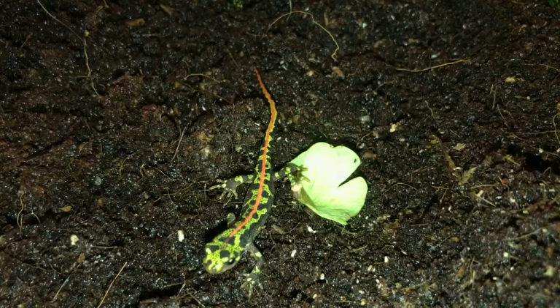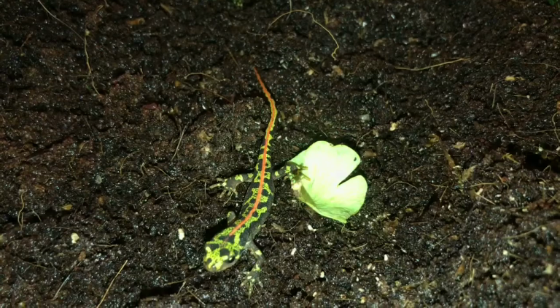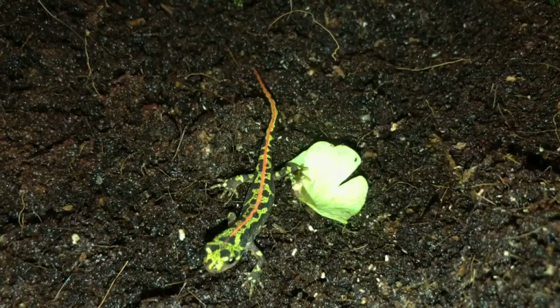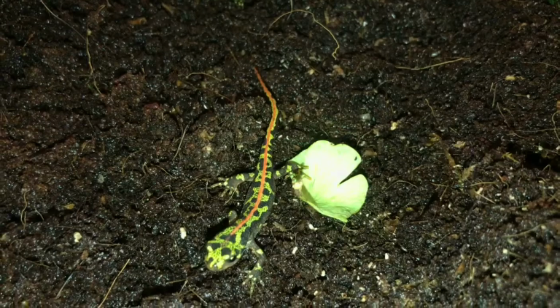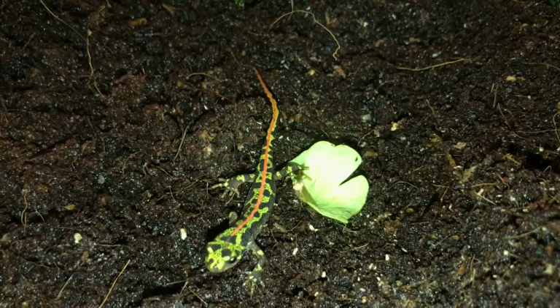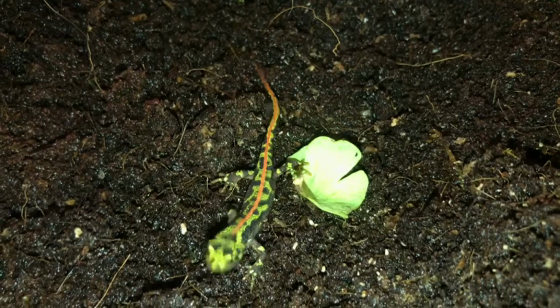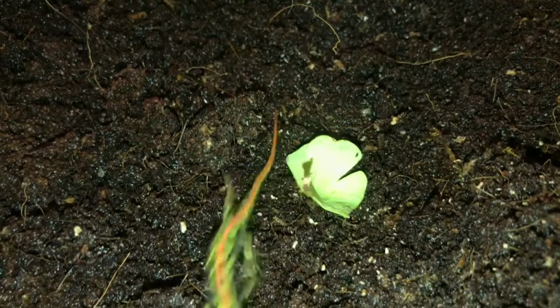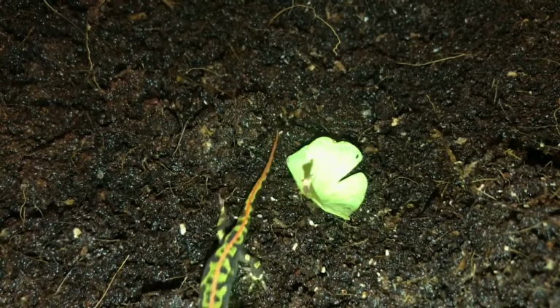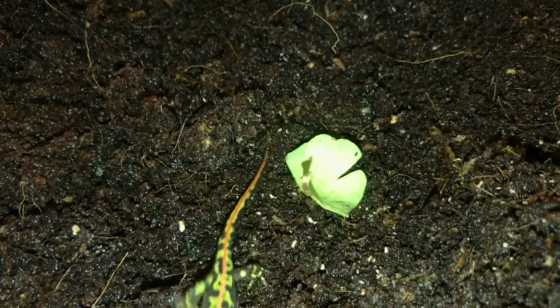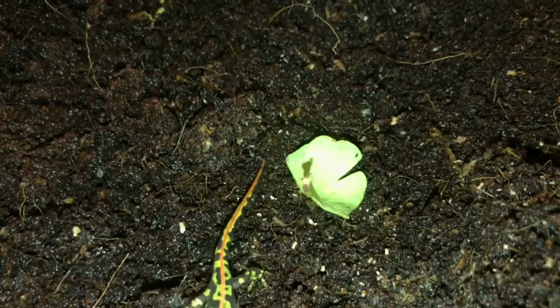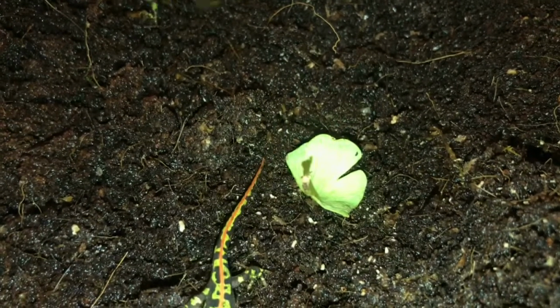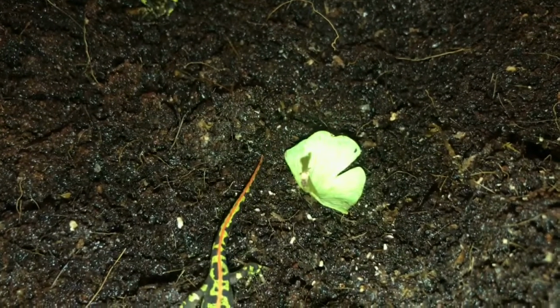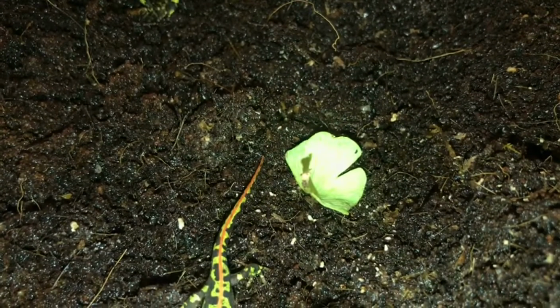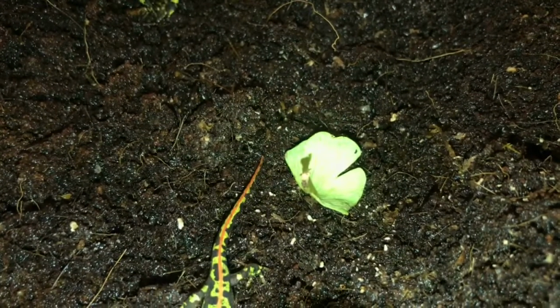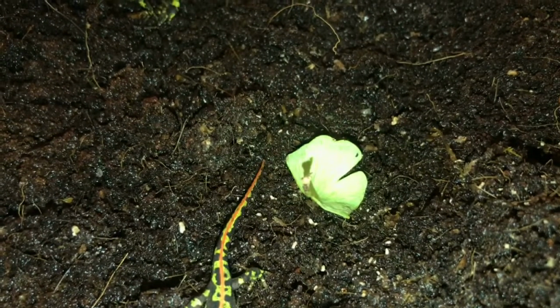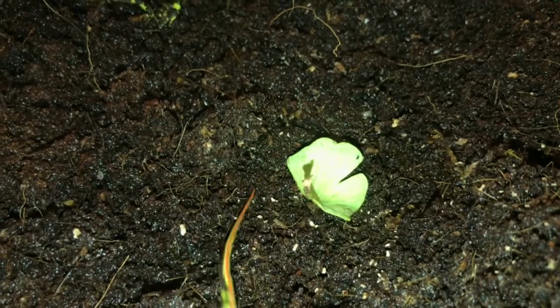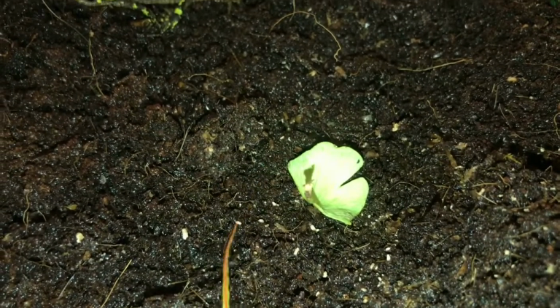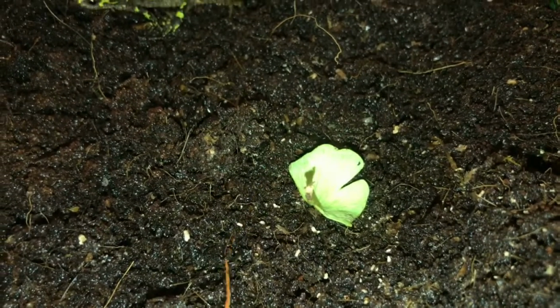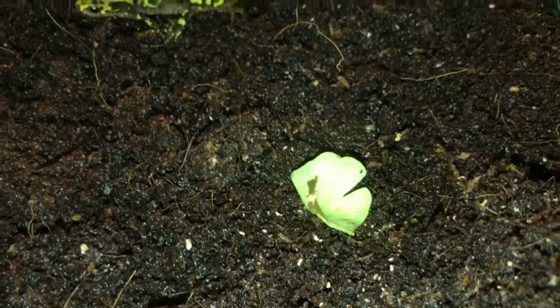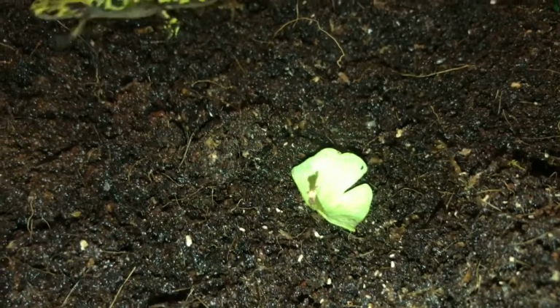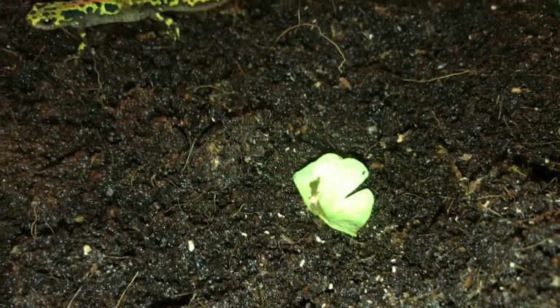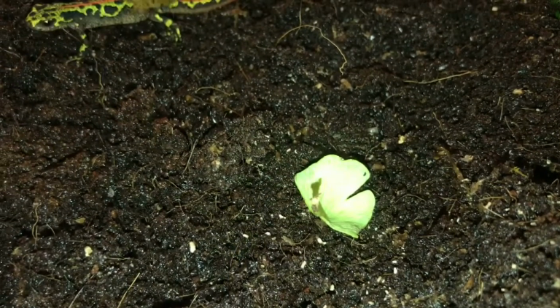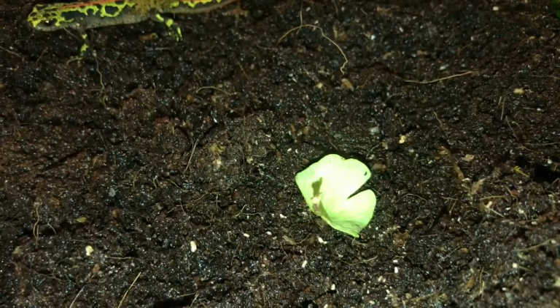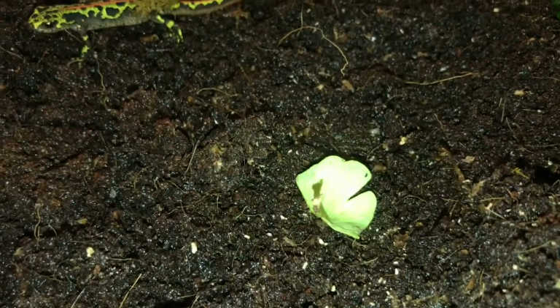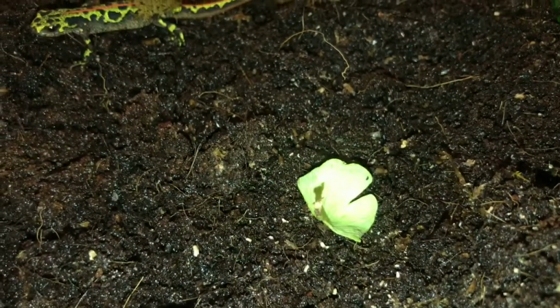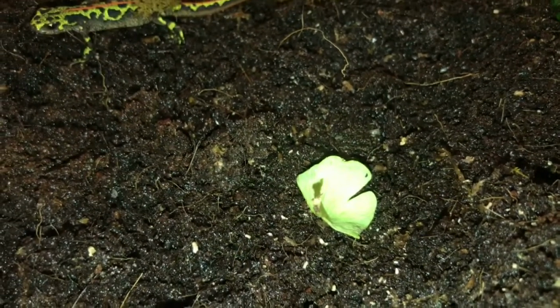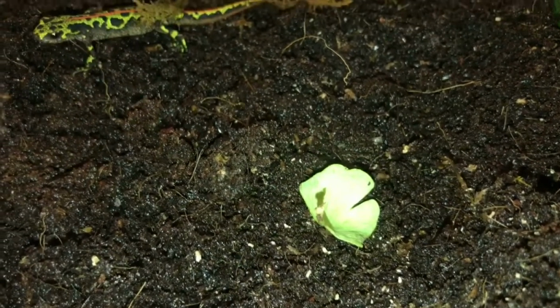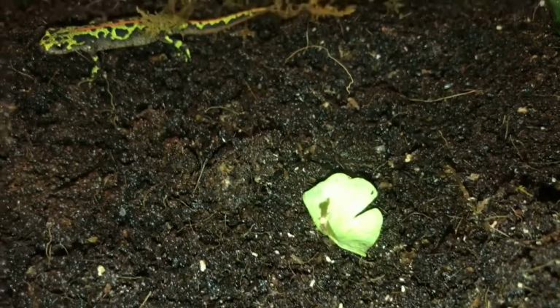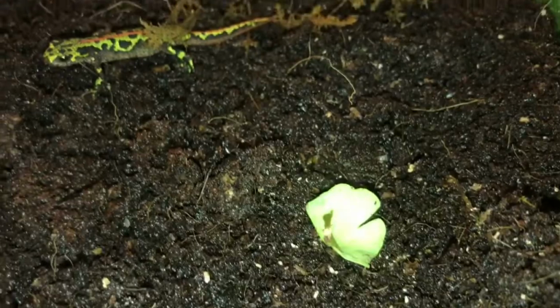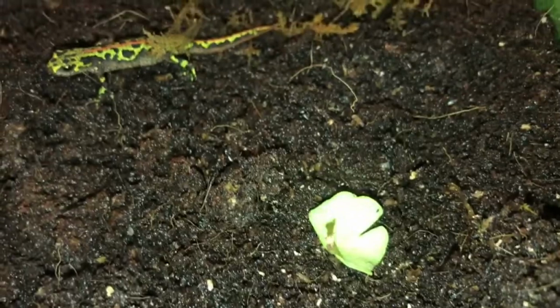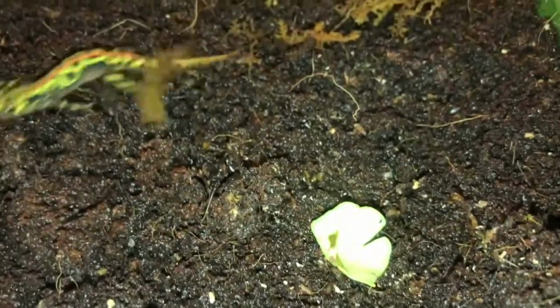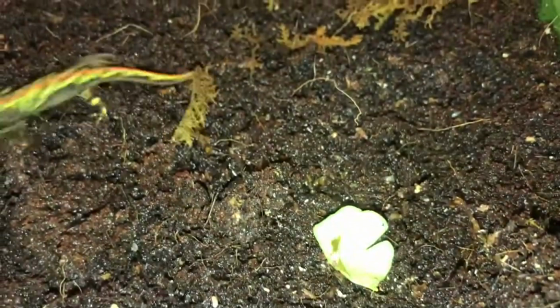Hello and welcome to this week's Five Facts Friday, all about one of my favourites, the marbled newt.